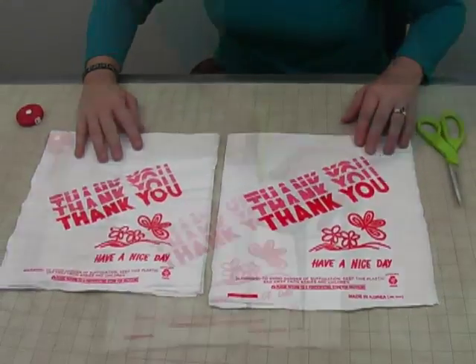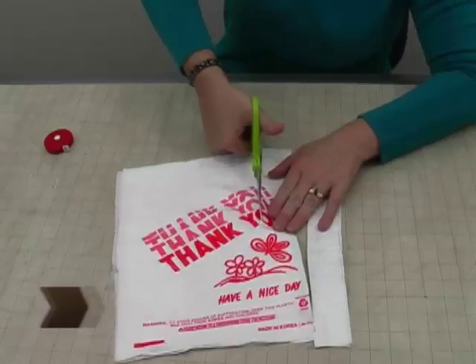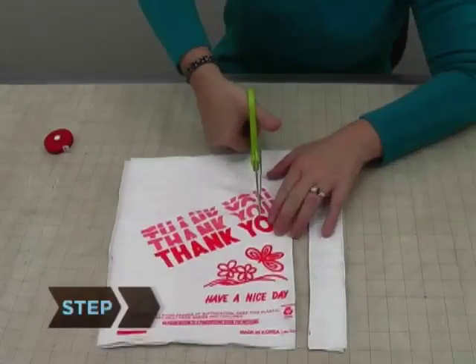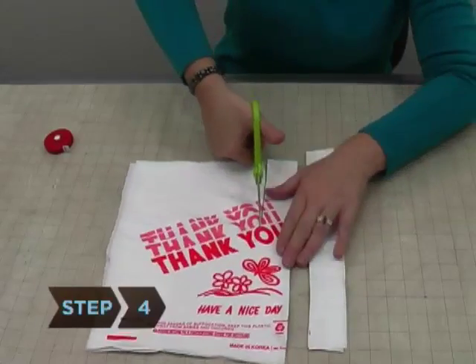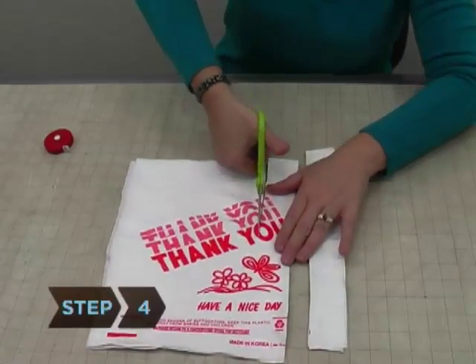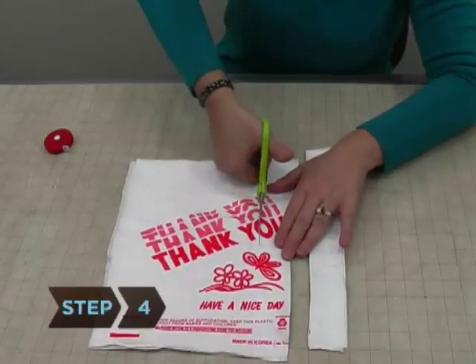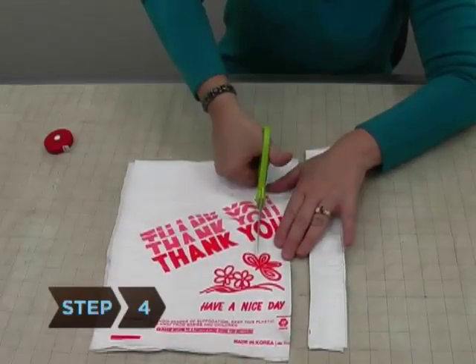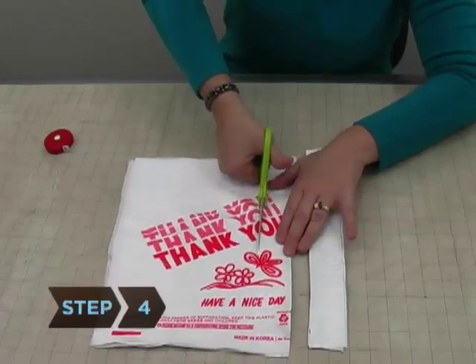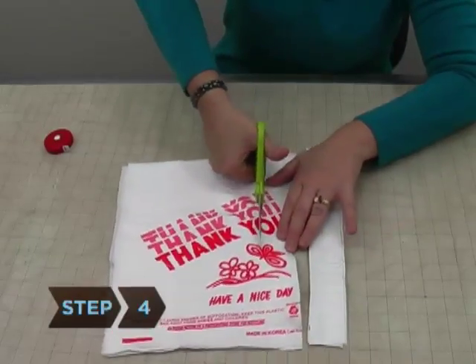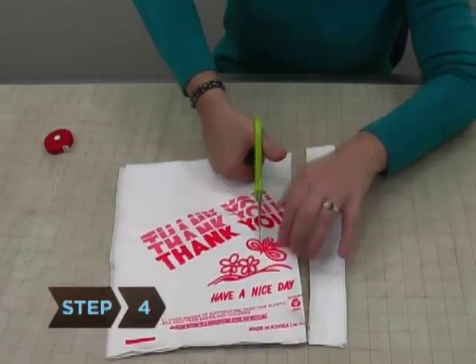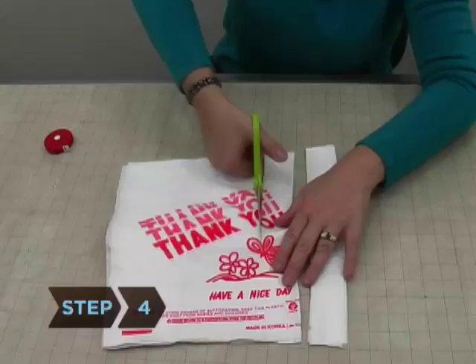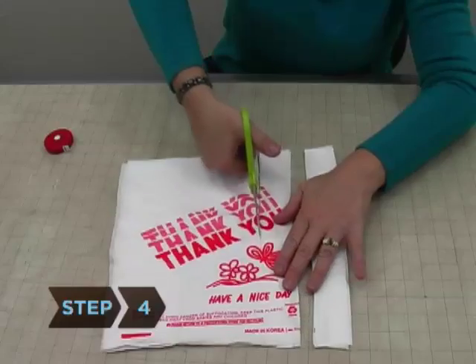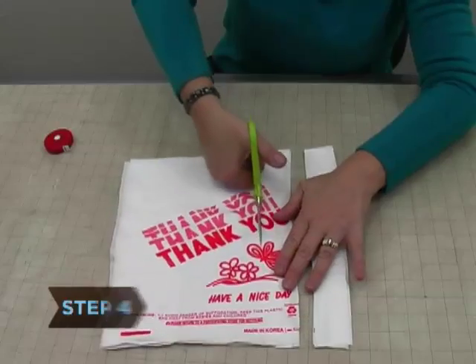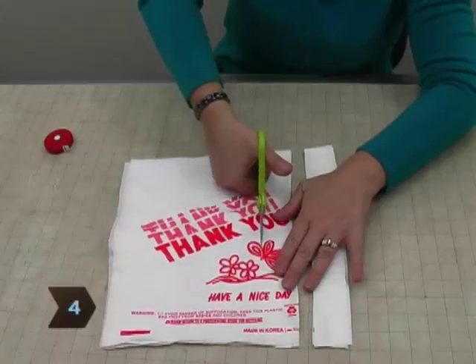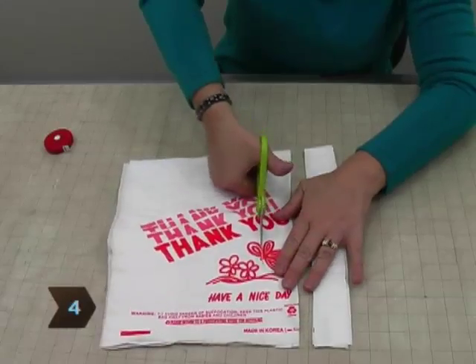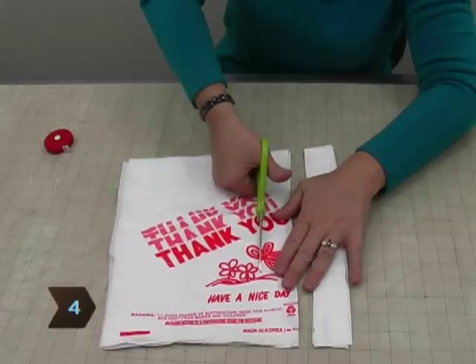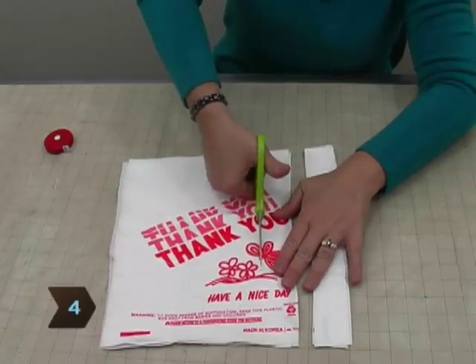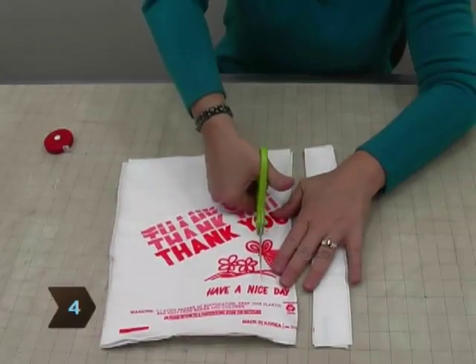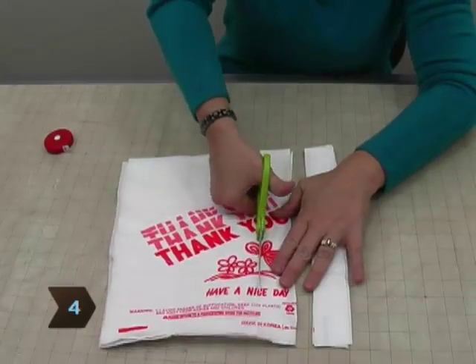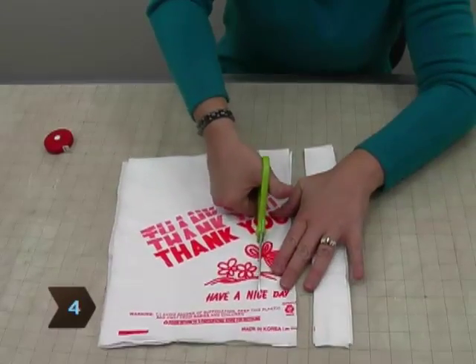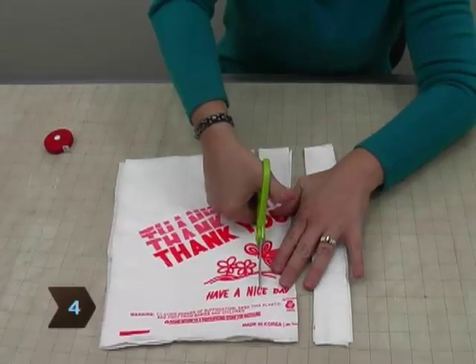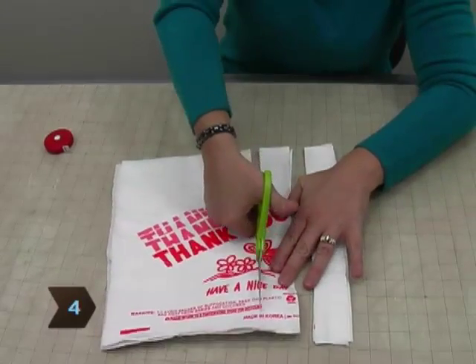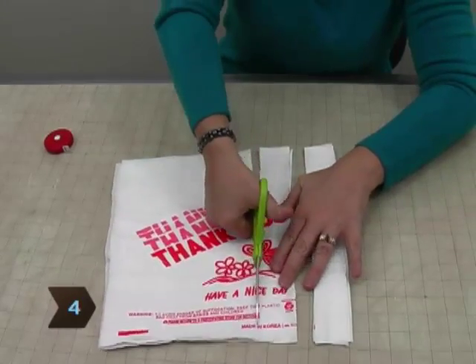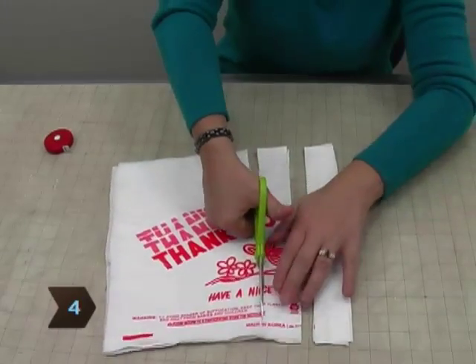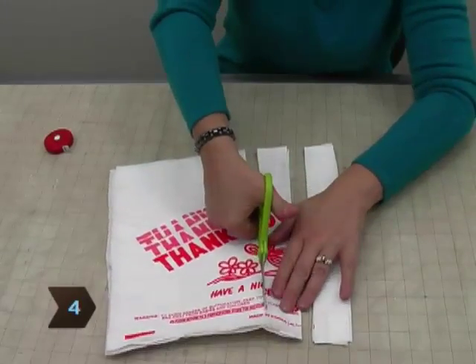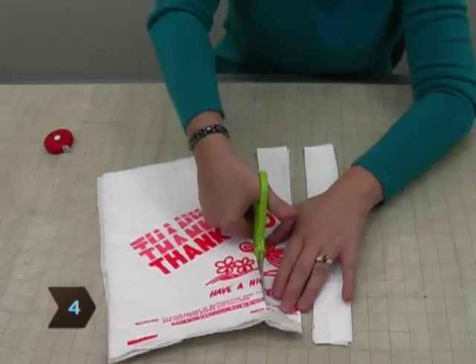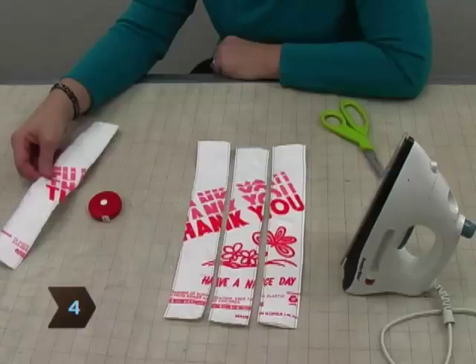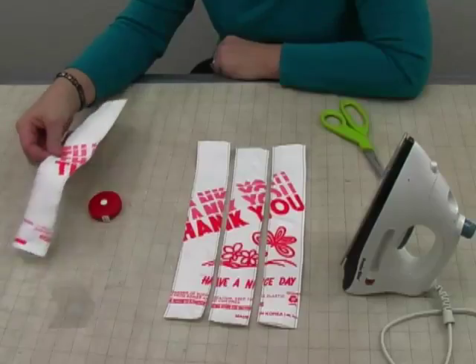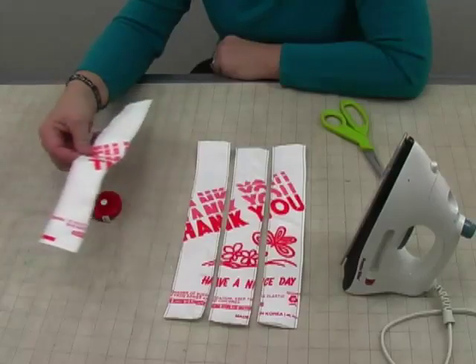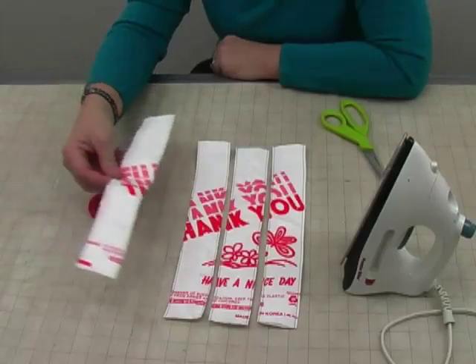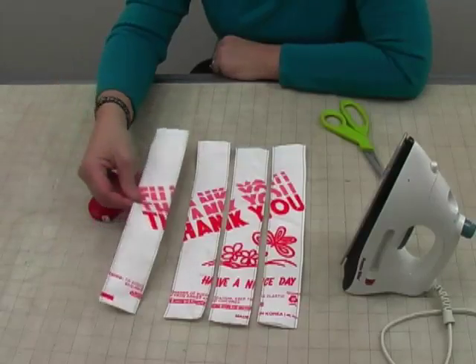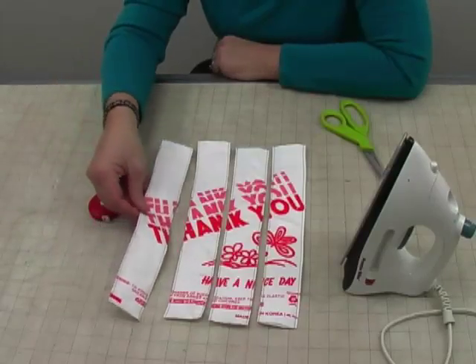Step 4. Cut four strips 8 inches long and 2.5 inches wide to use as handles.